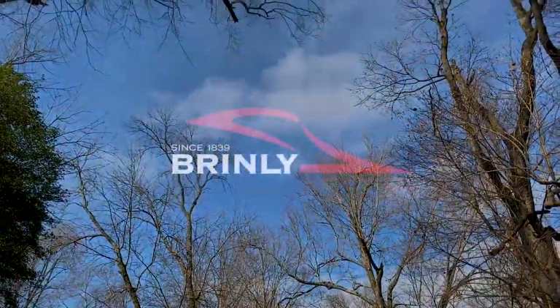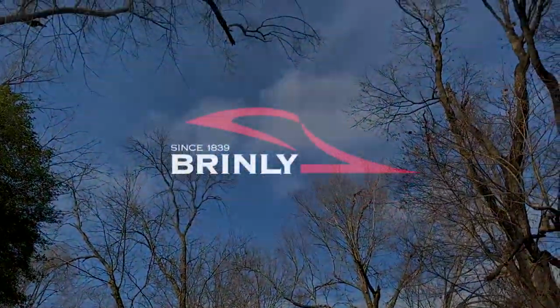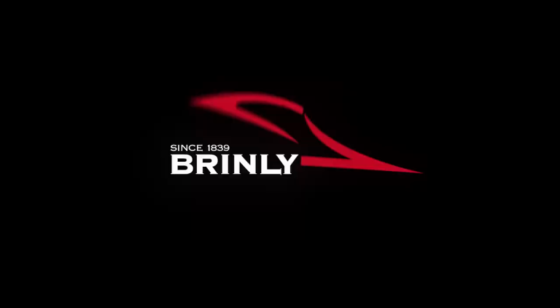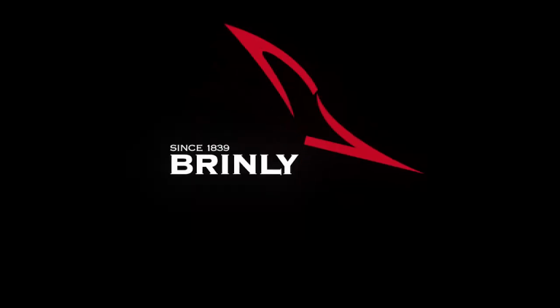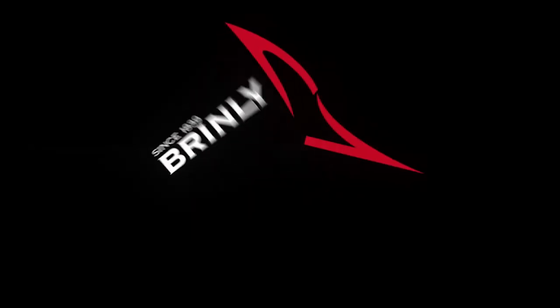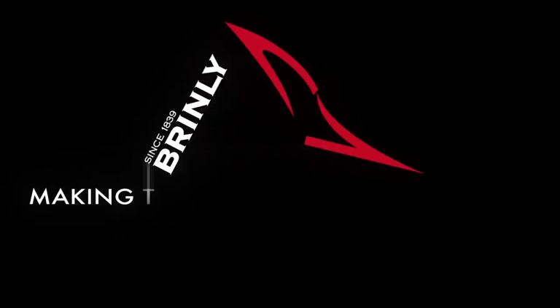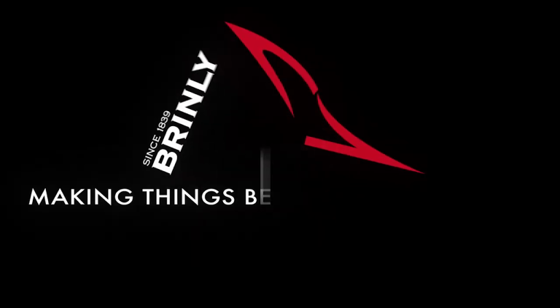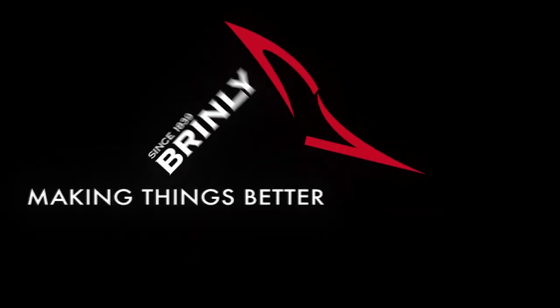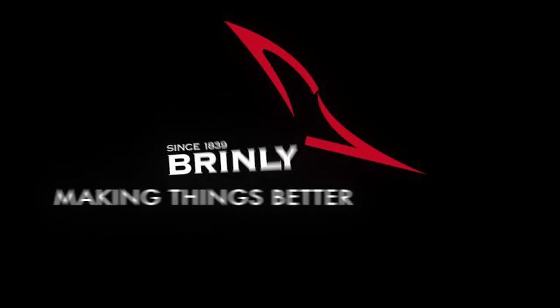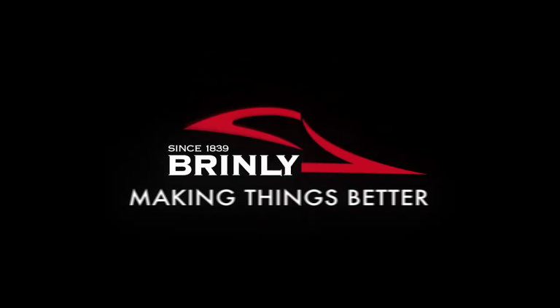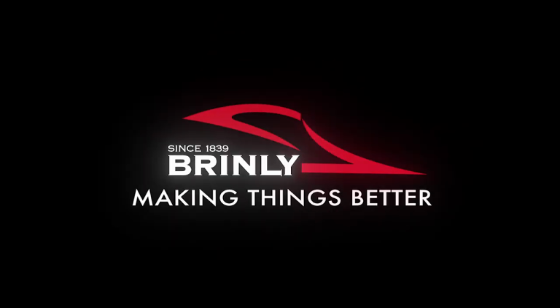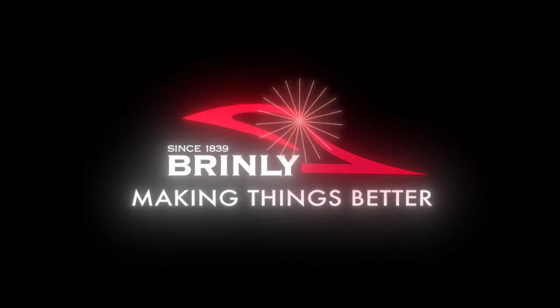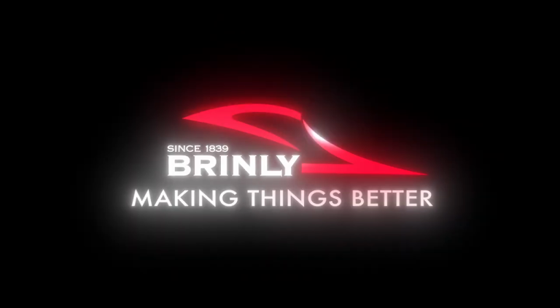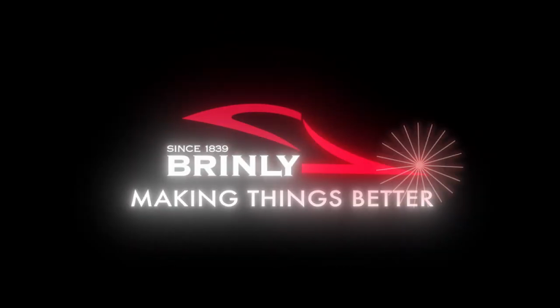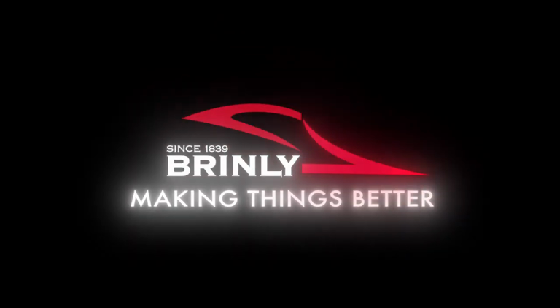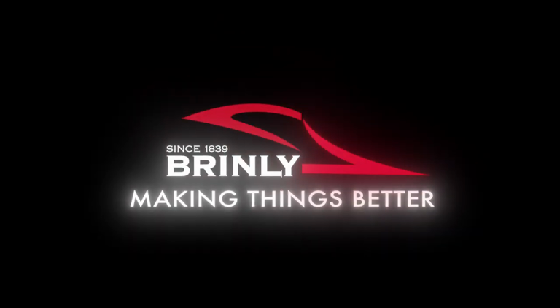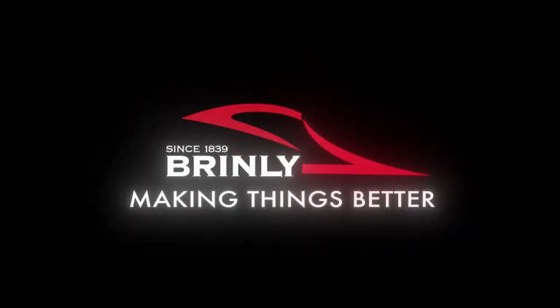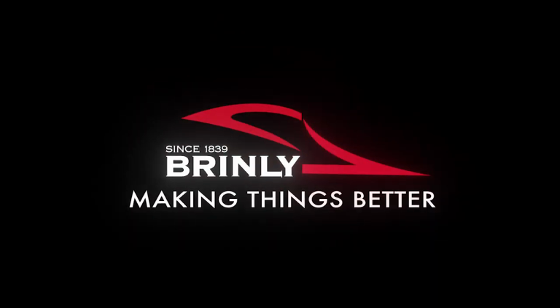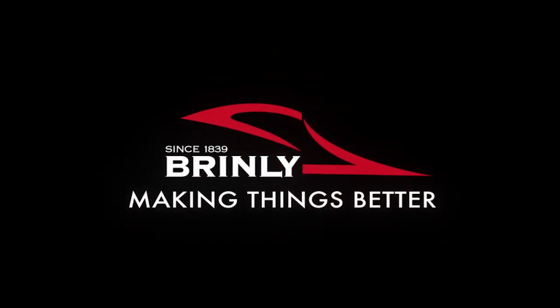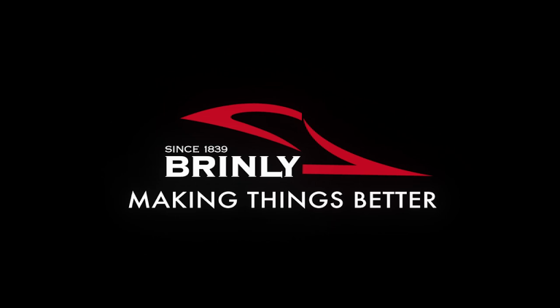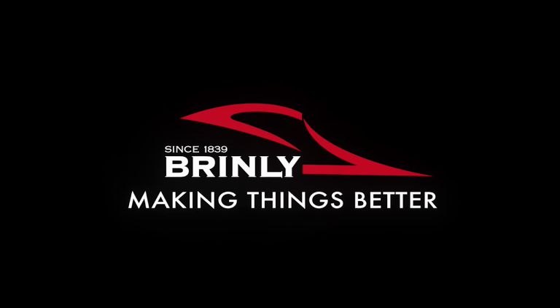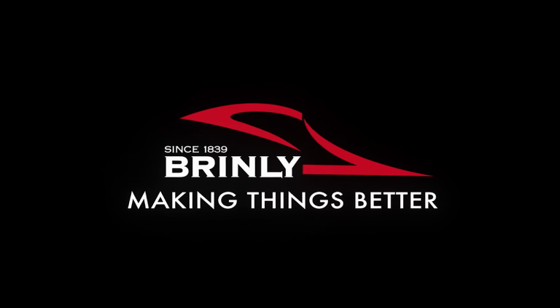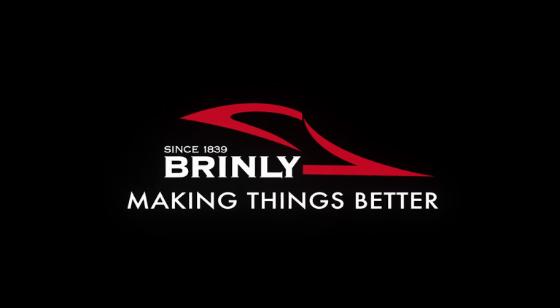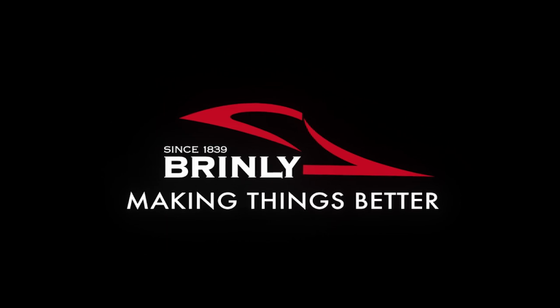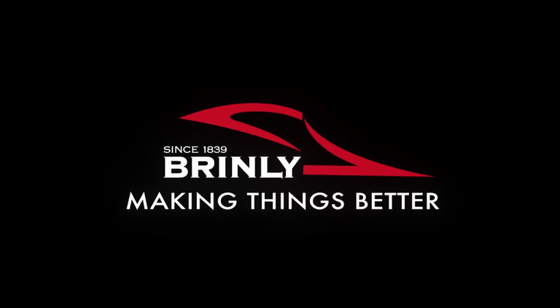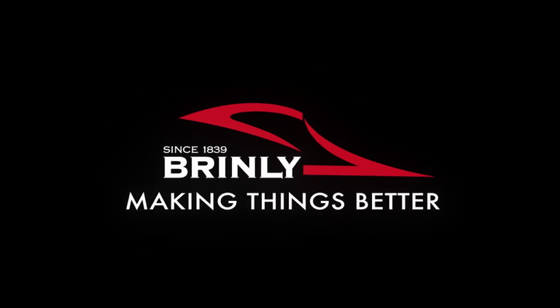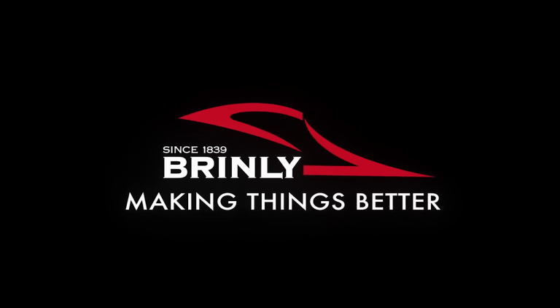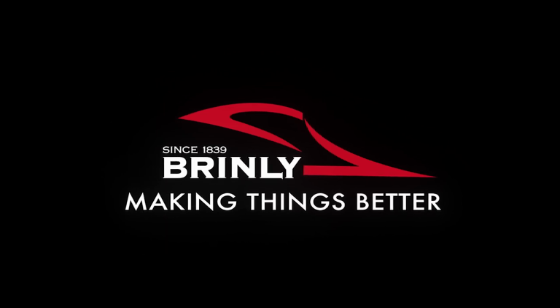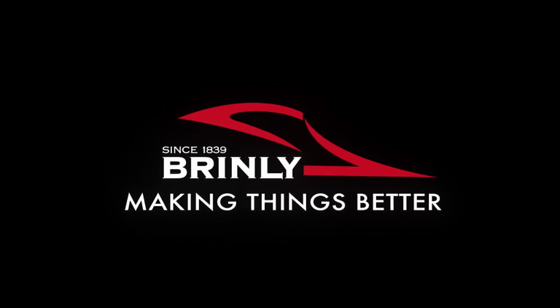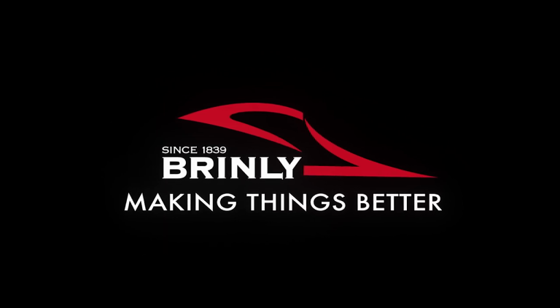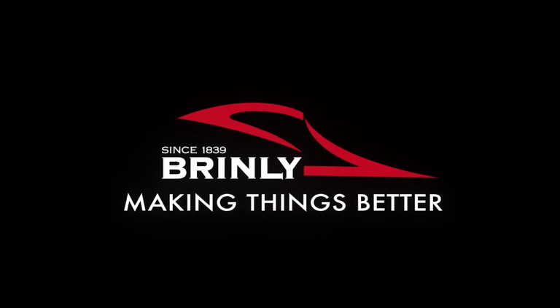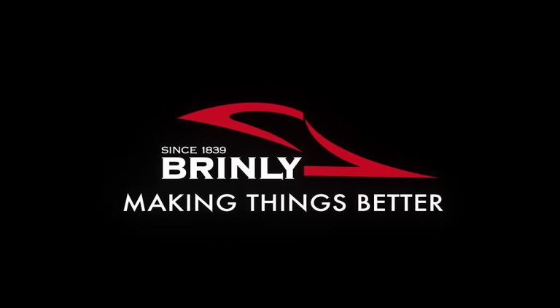Brinley. Making things better since 1839.